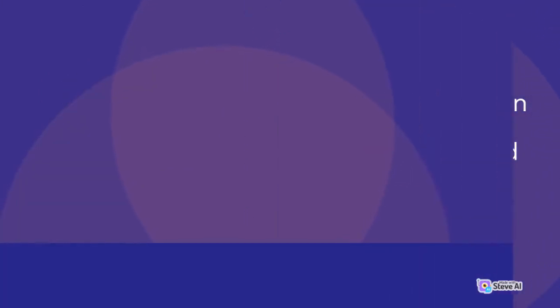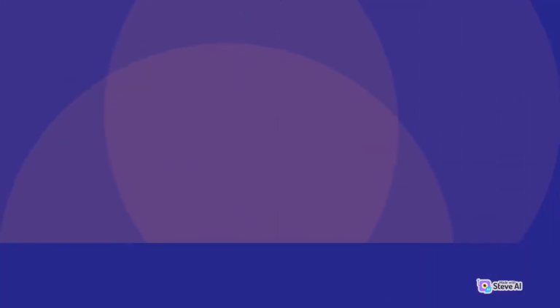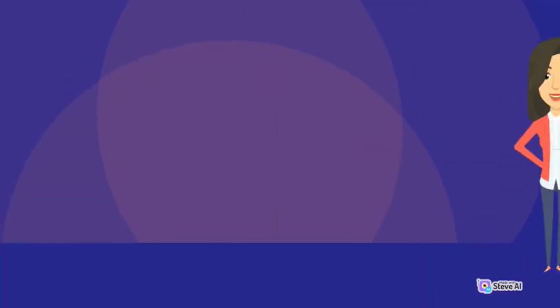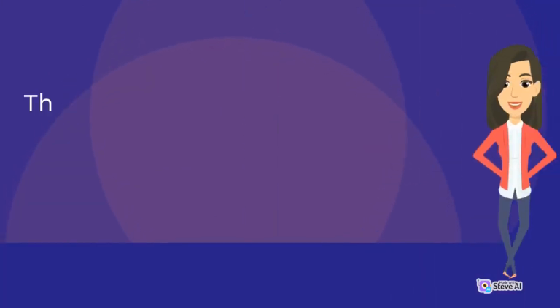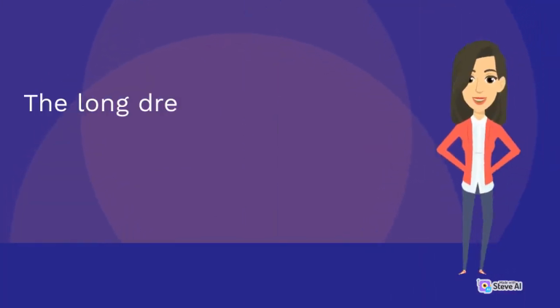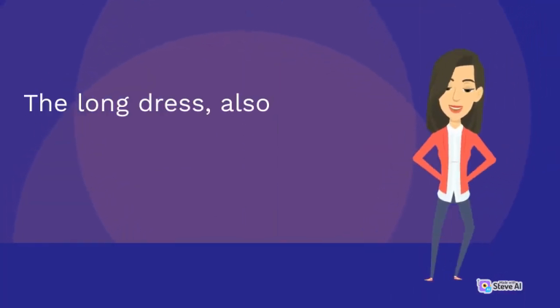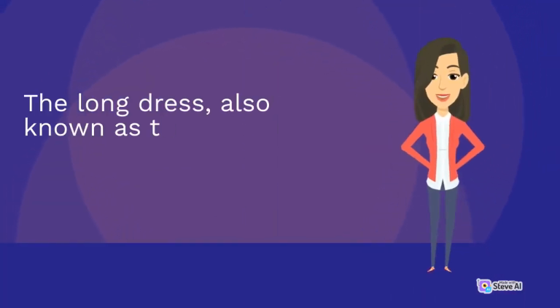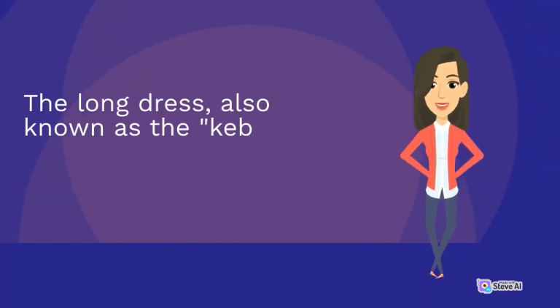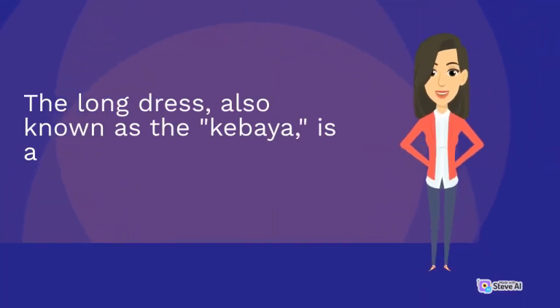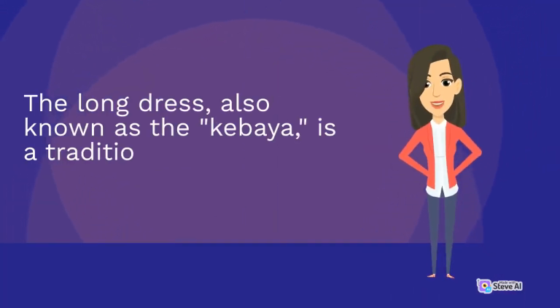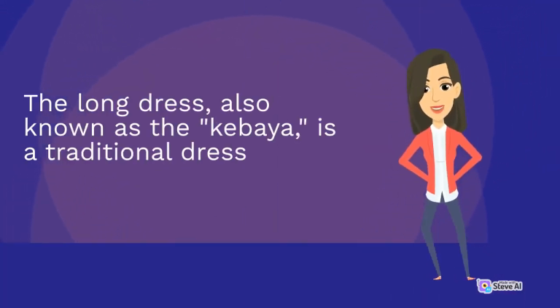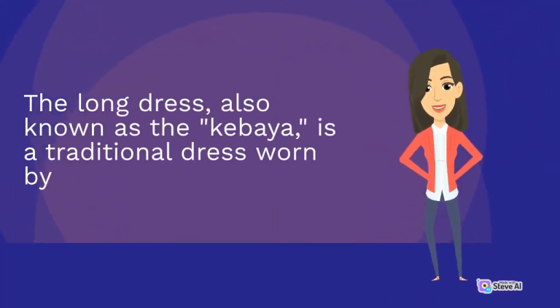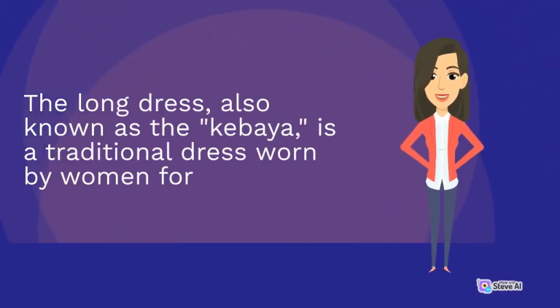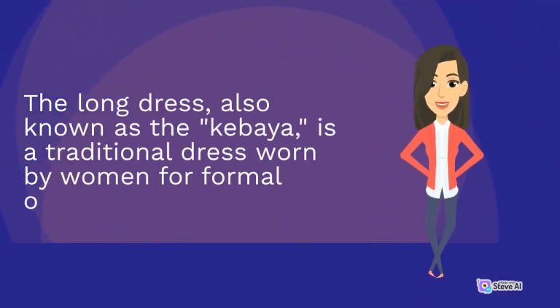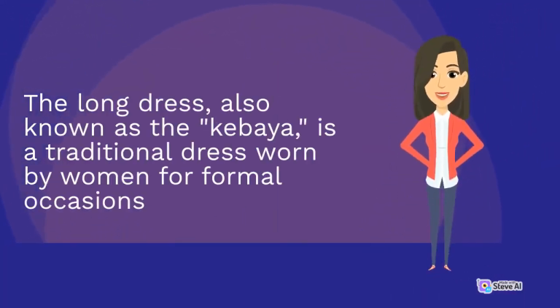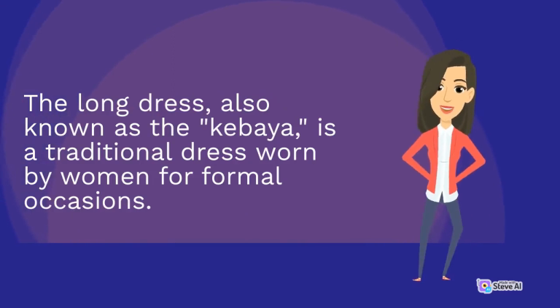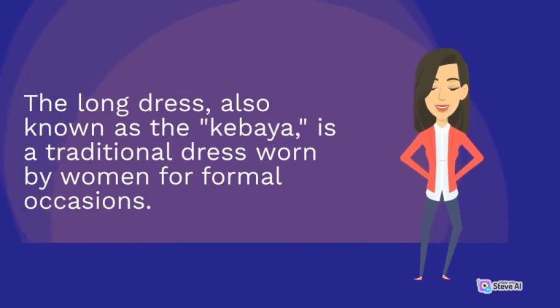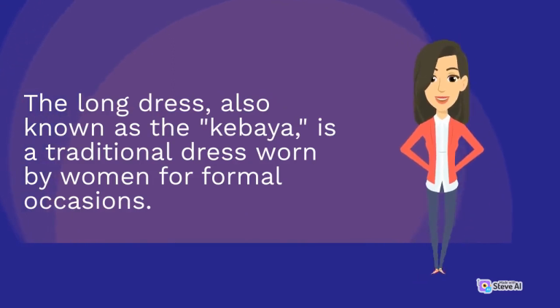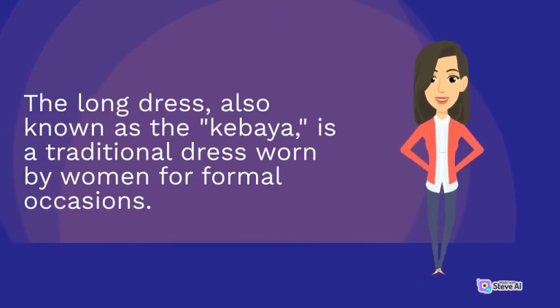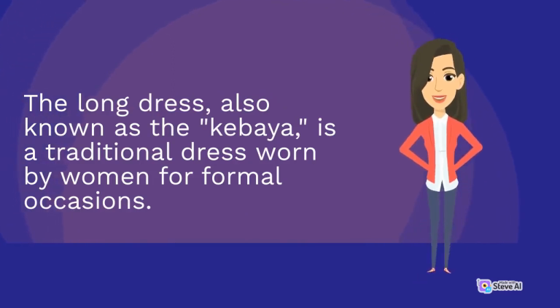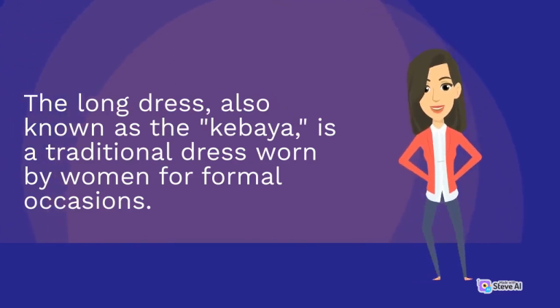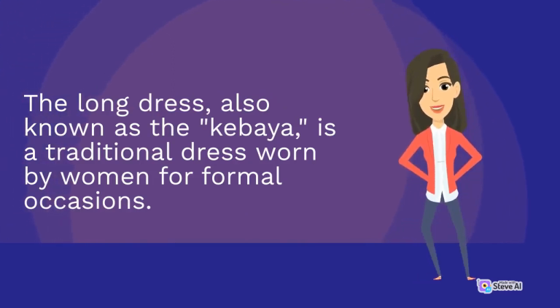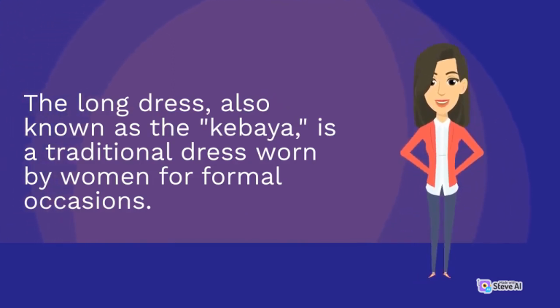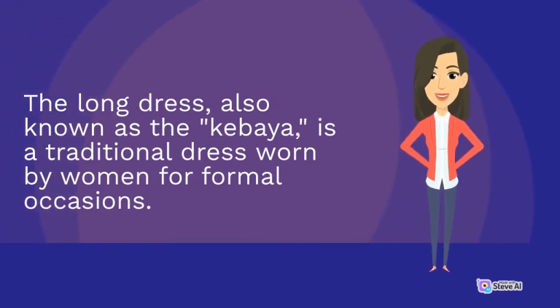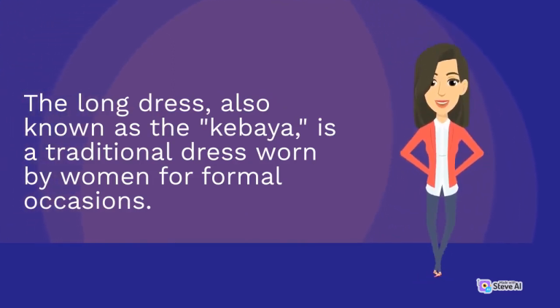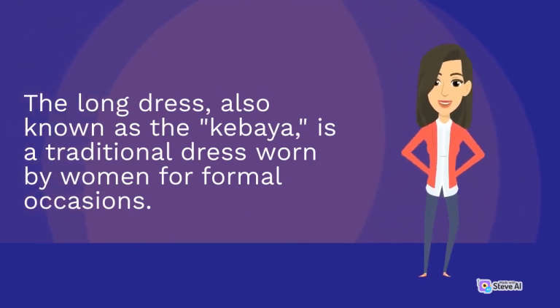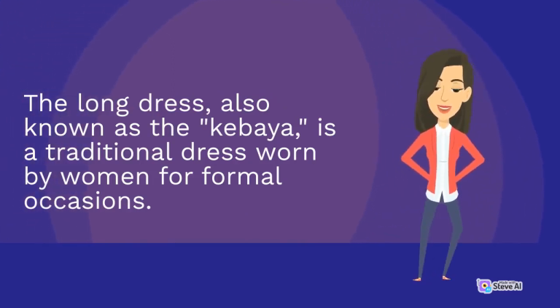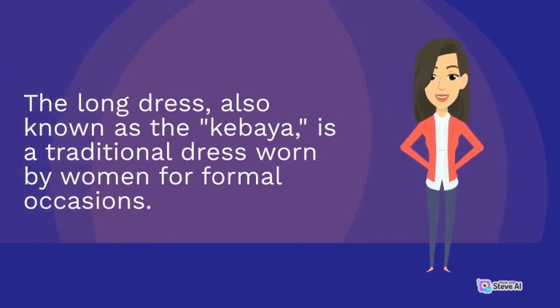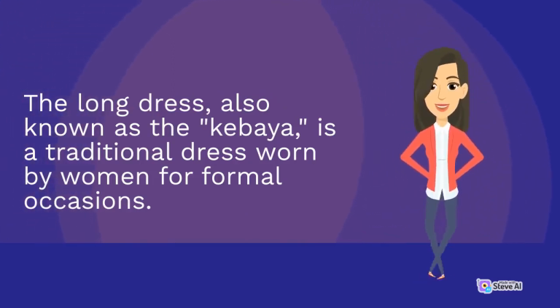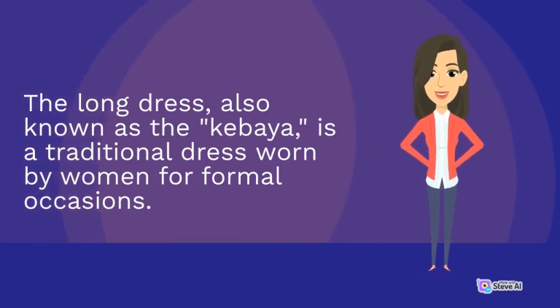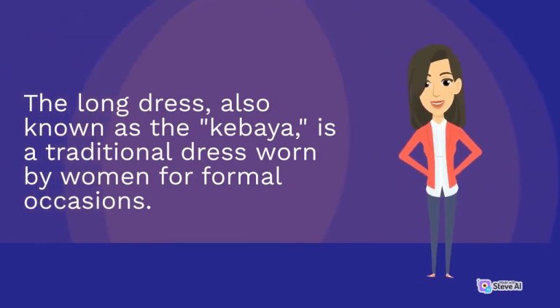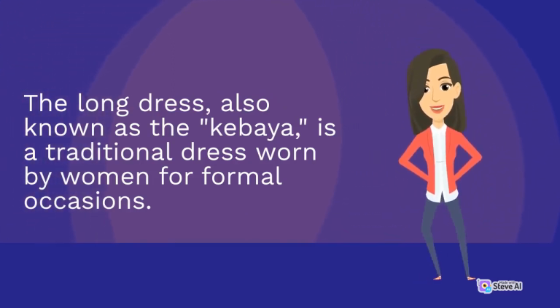The long dress, also known as the Kibaya, is a traditional dress worn by women for formal occasions.